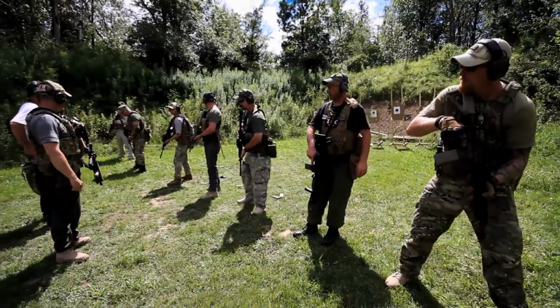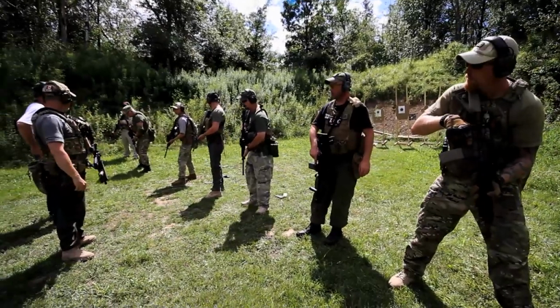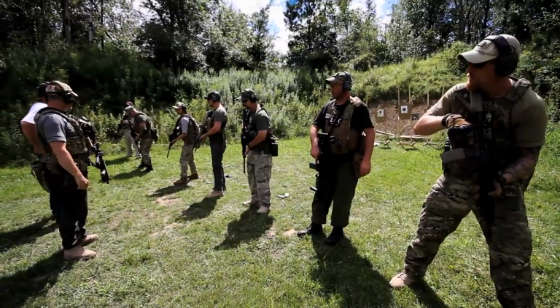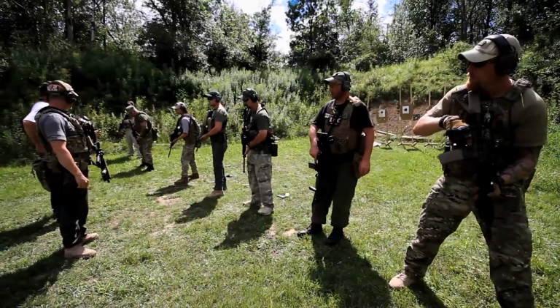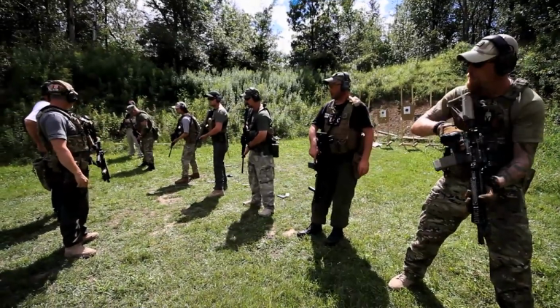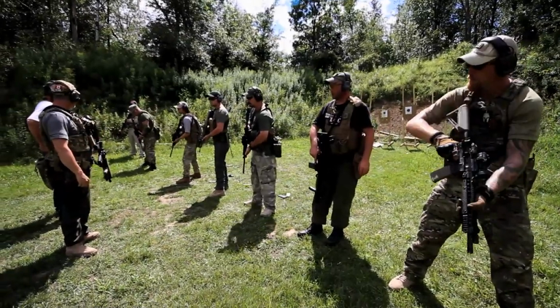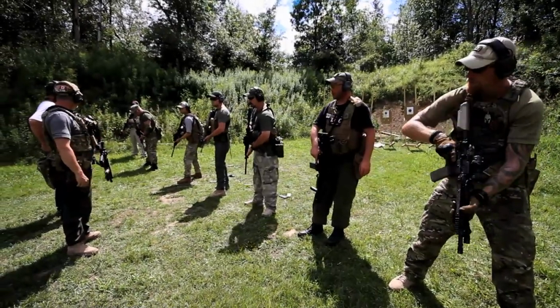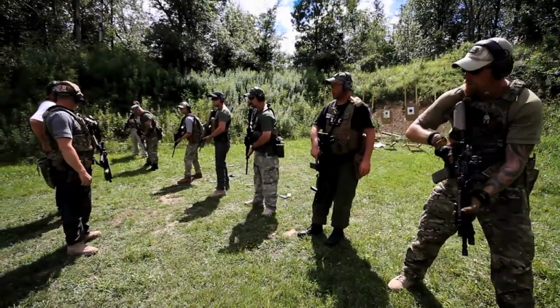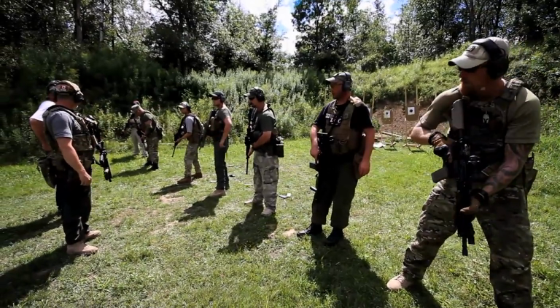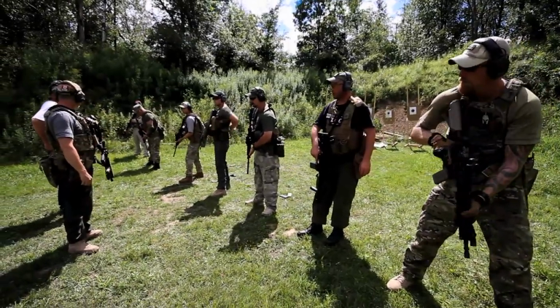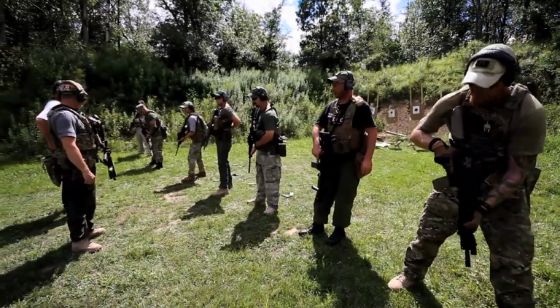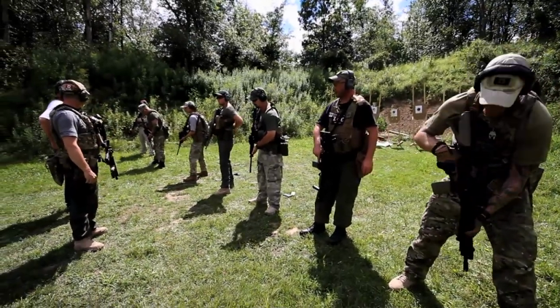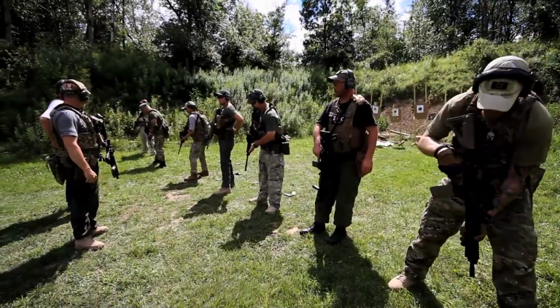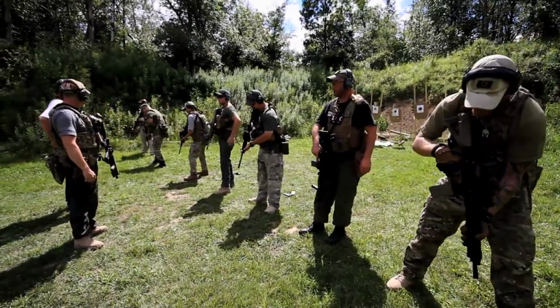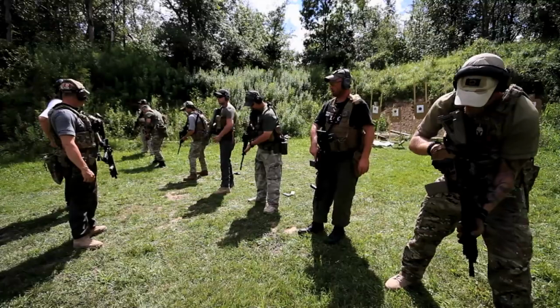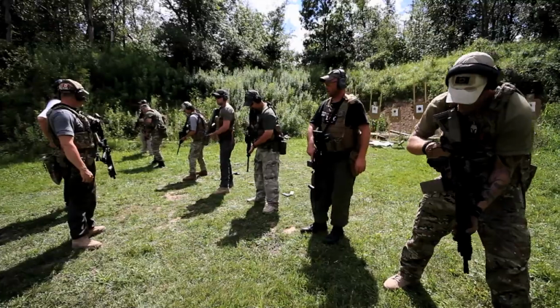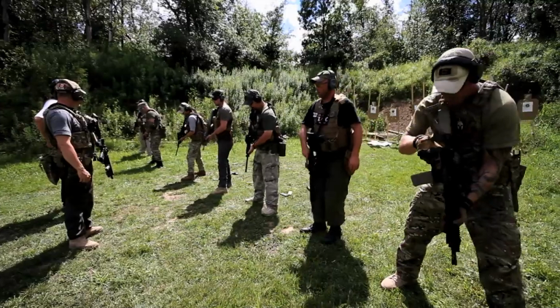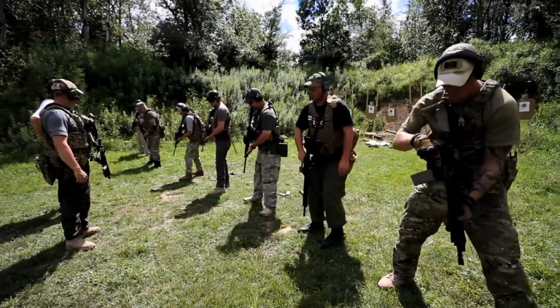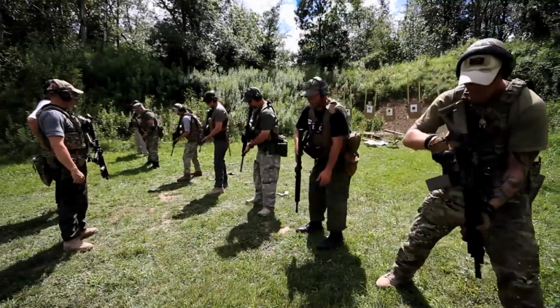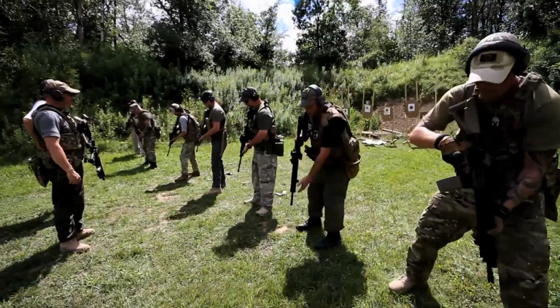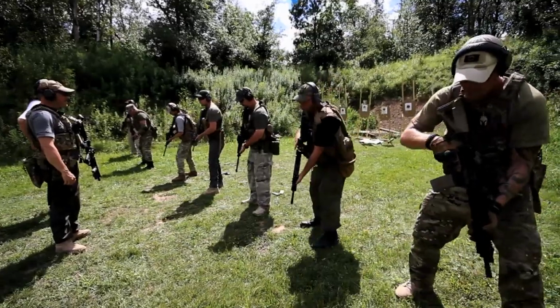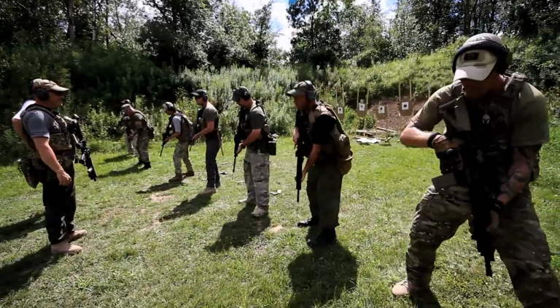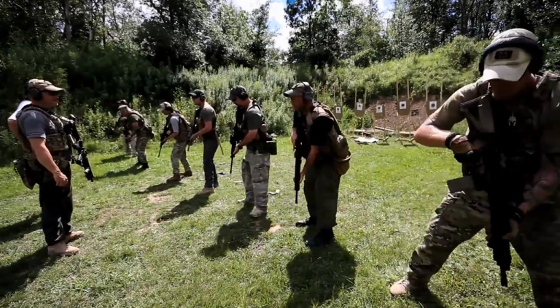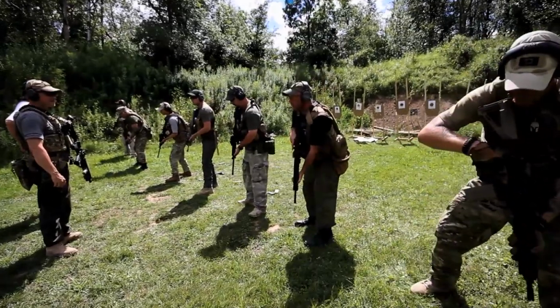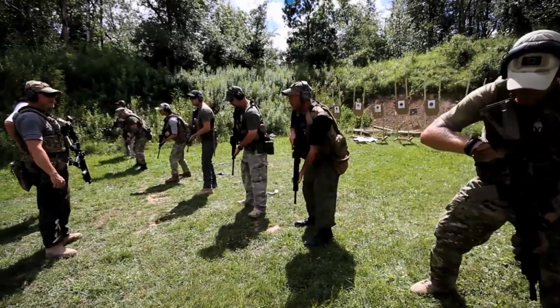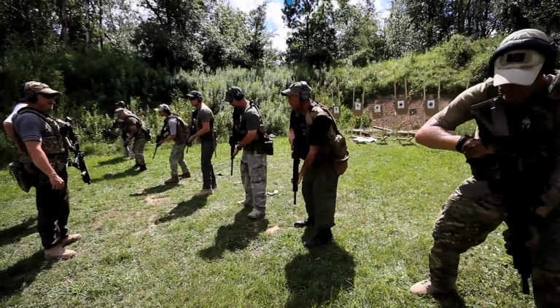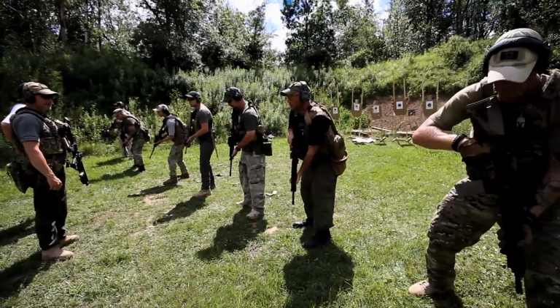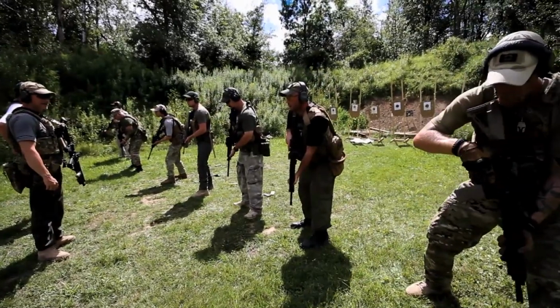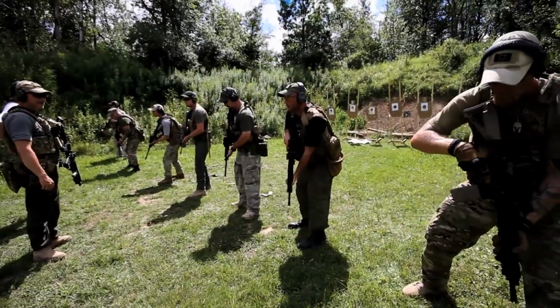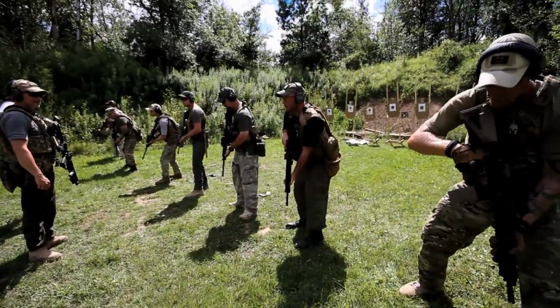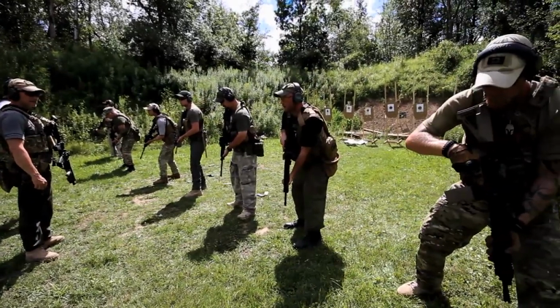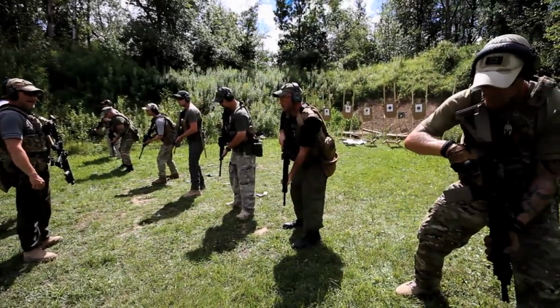I'm going to start out by having you turn to your right. Ready? Turn.